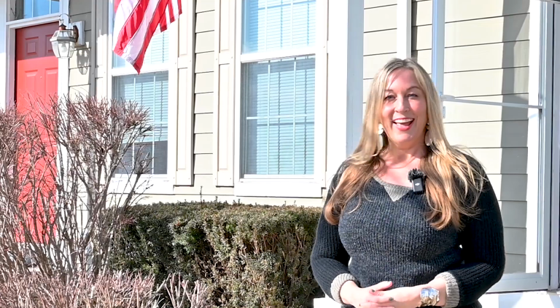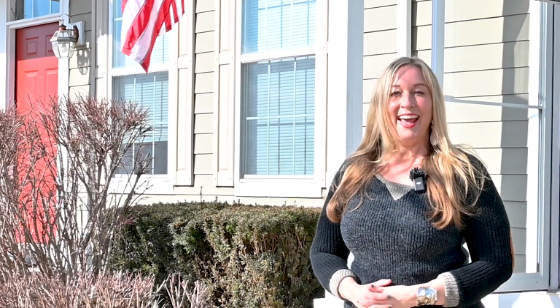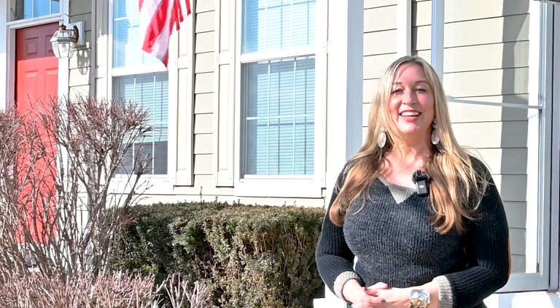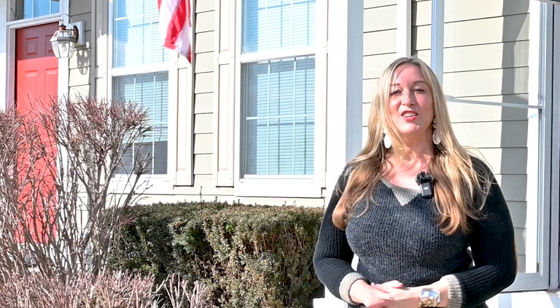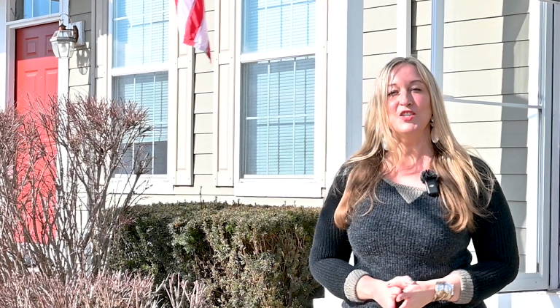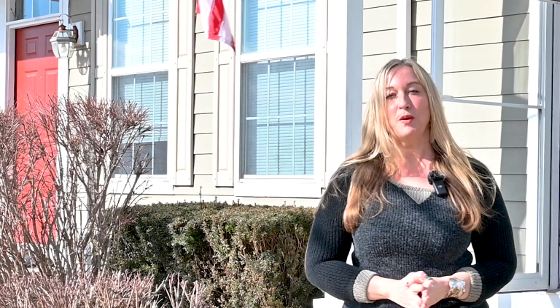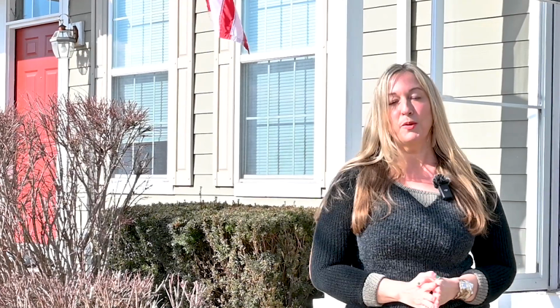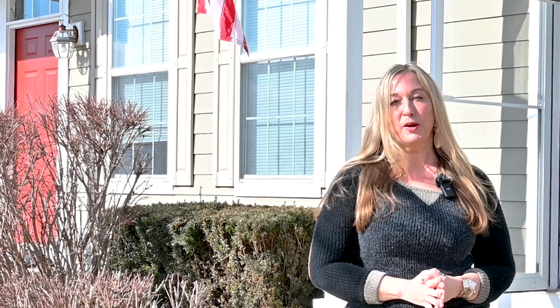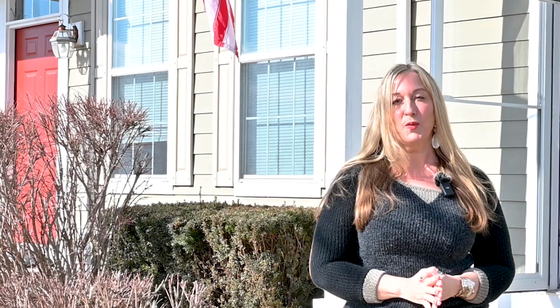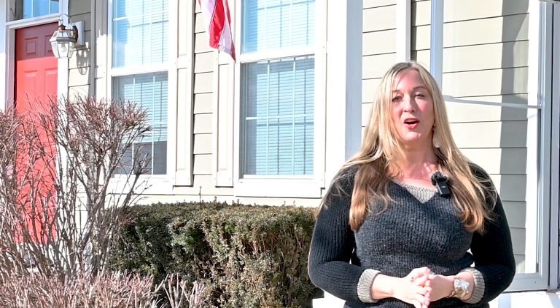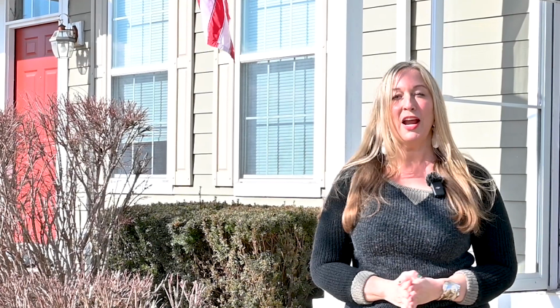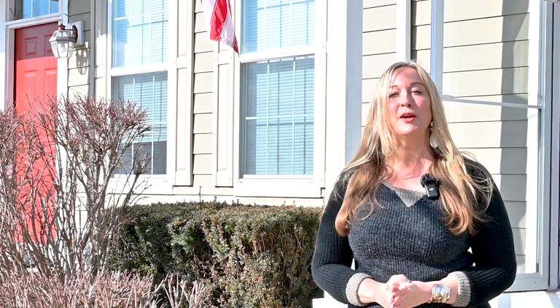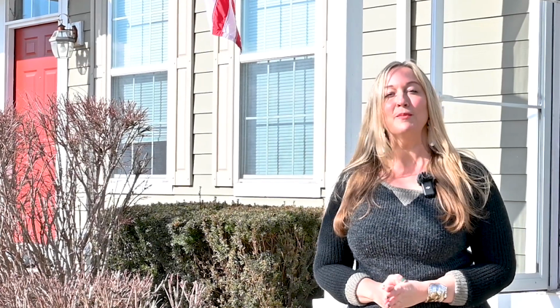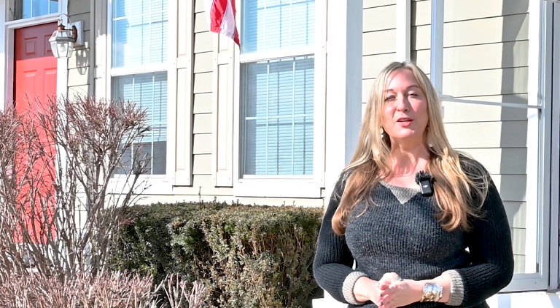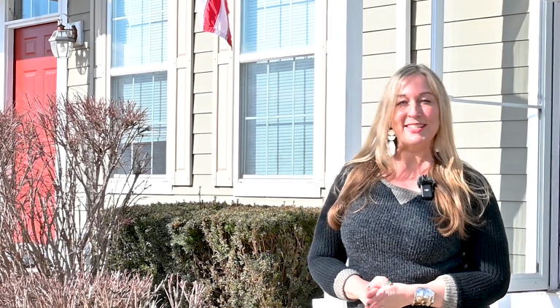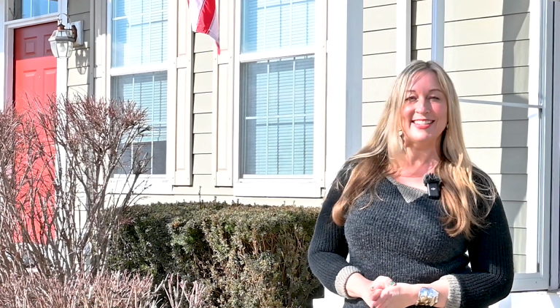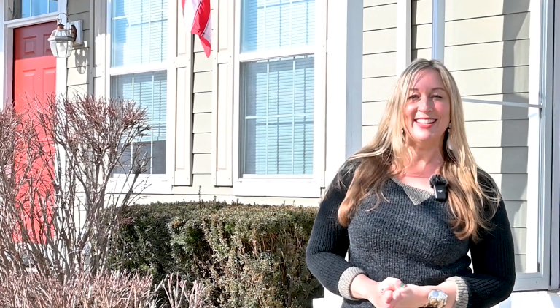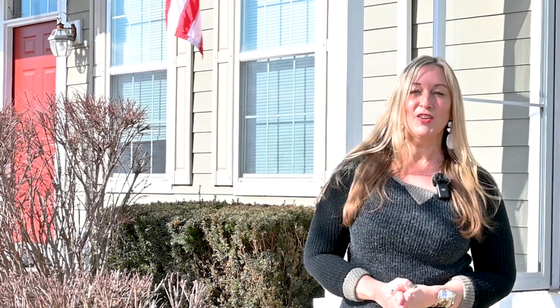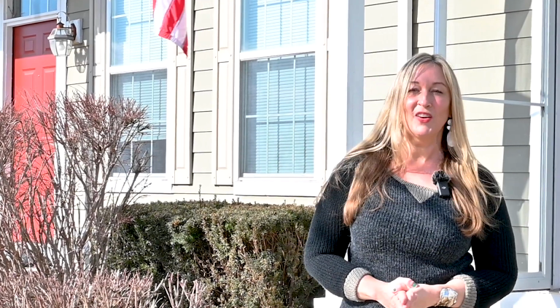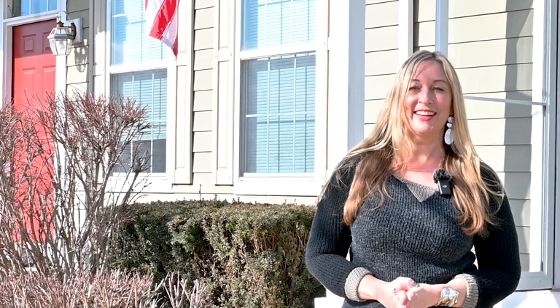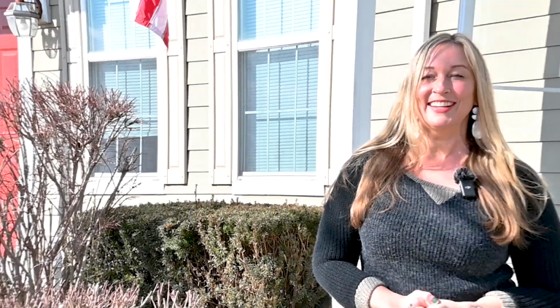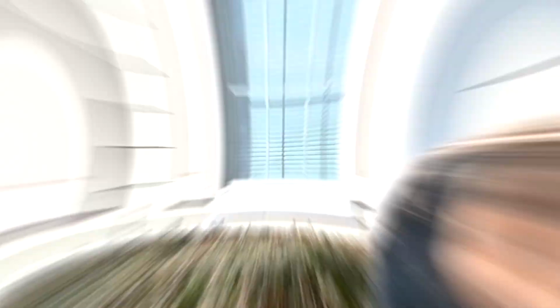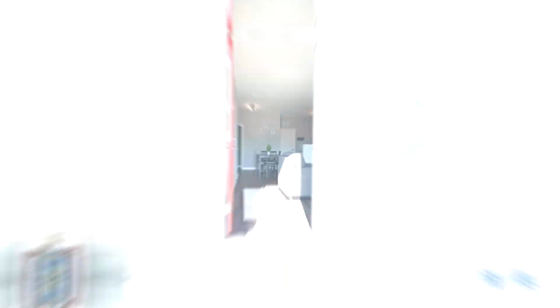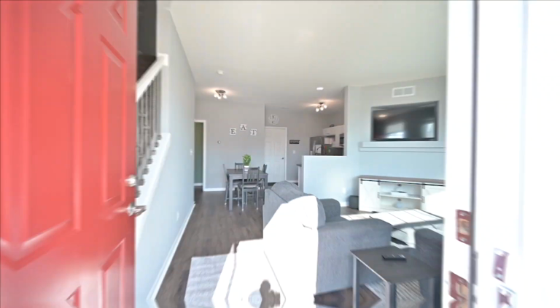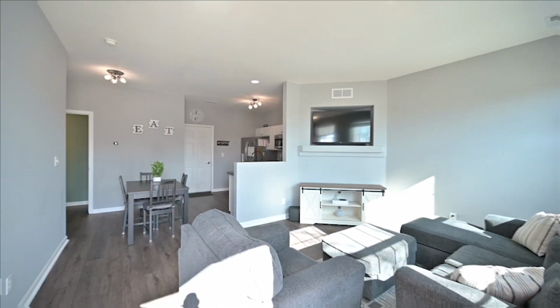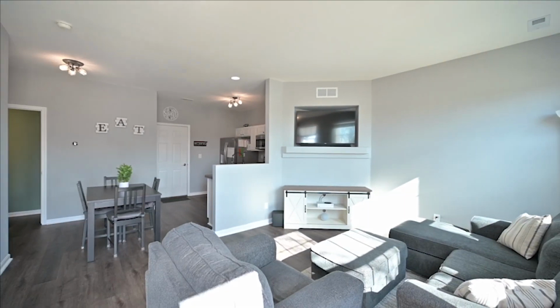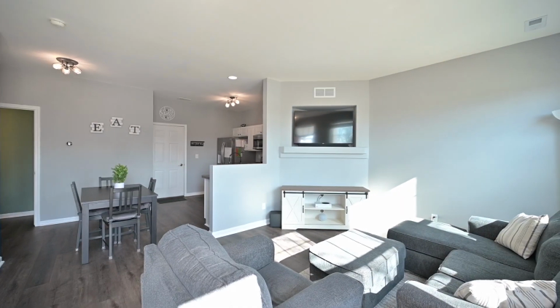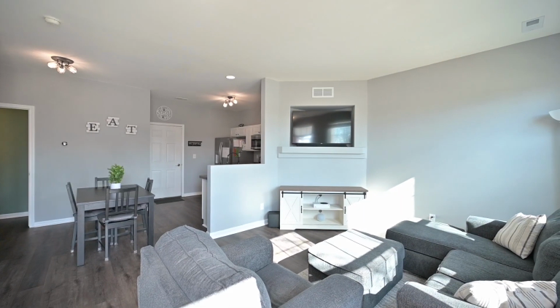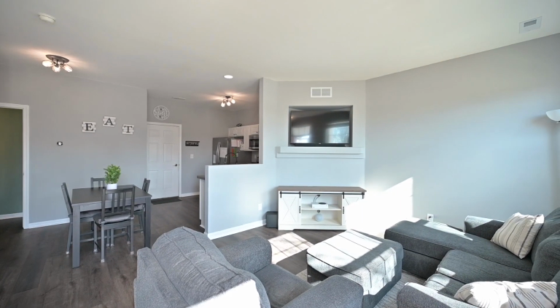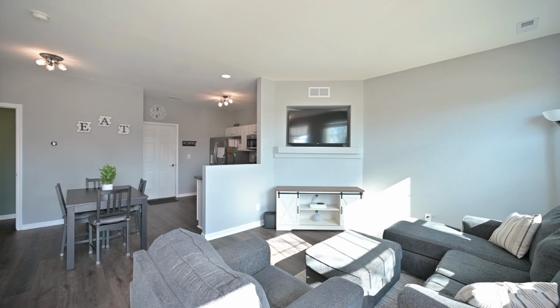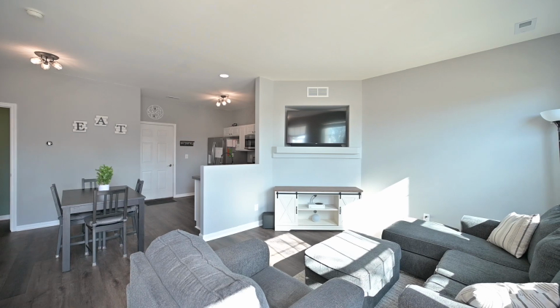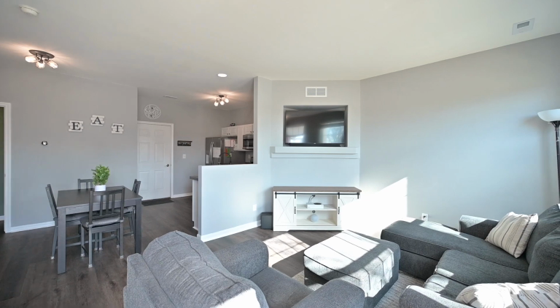Hey, it's Gretchen Weber with Baird & Warner, and I'm here at my newest listing in Cortland. It's a great townhome. Let's take a peek.